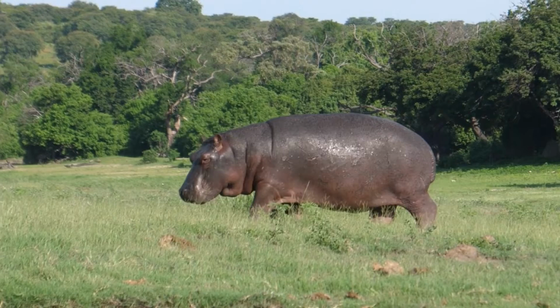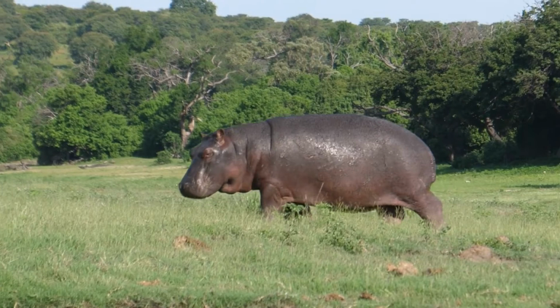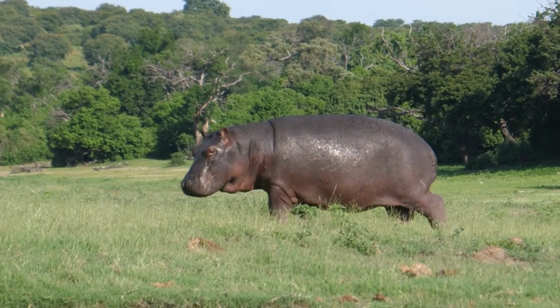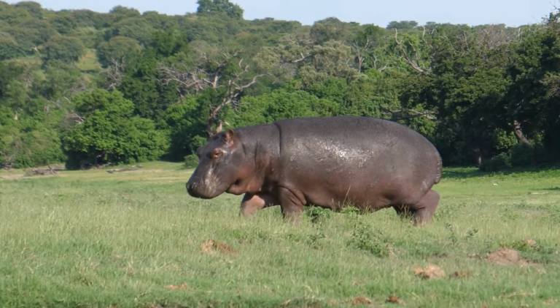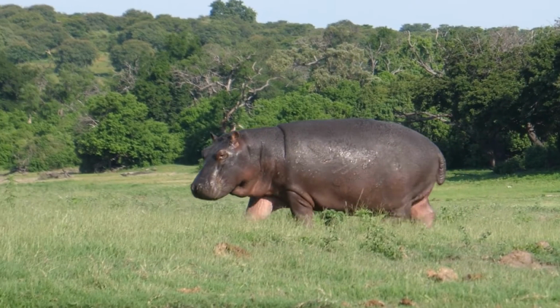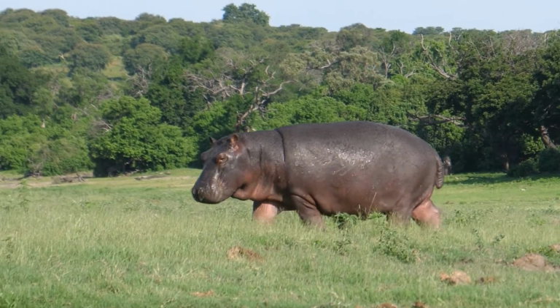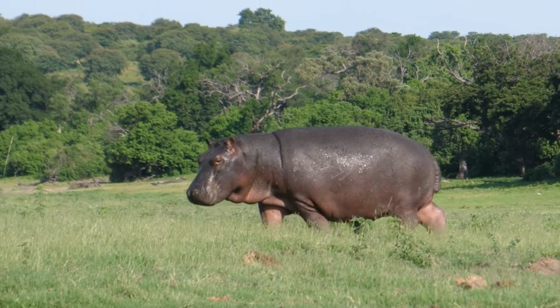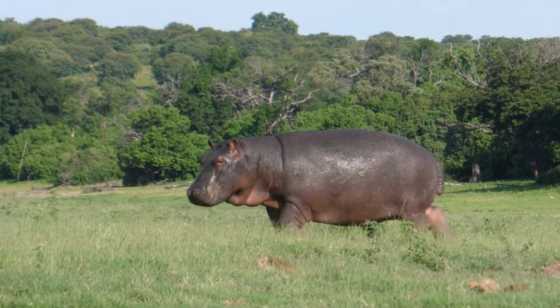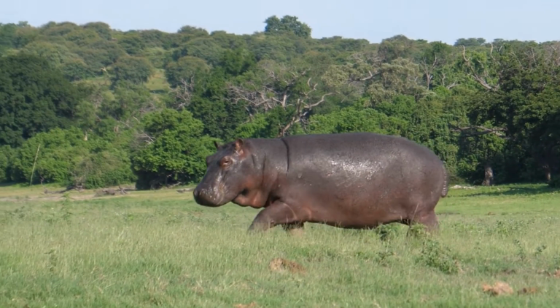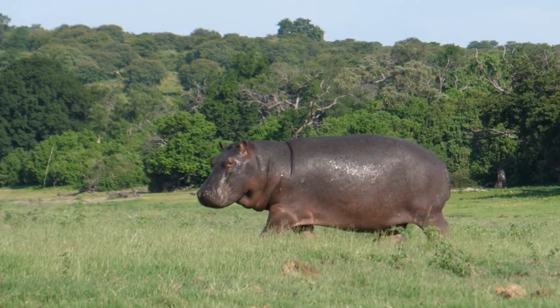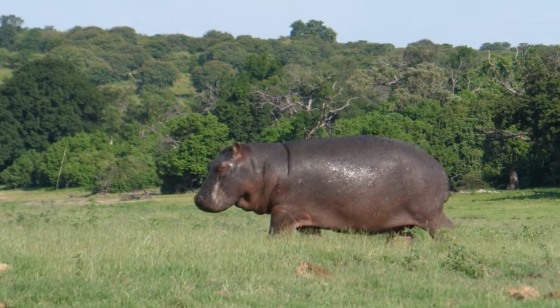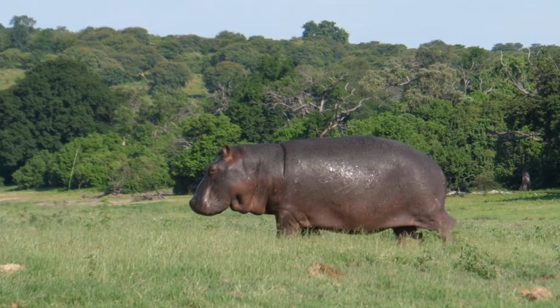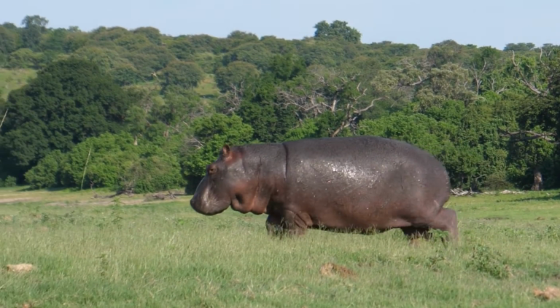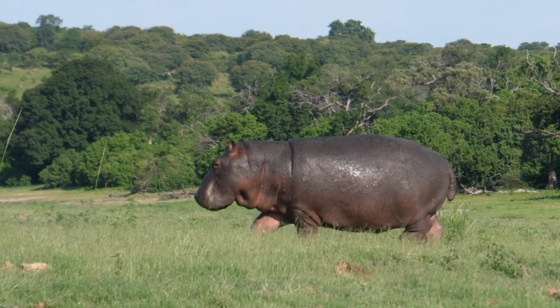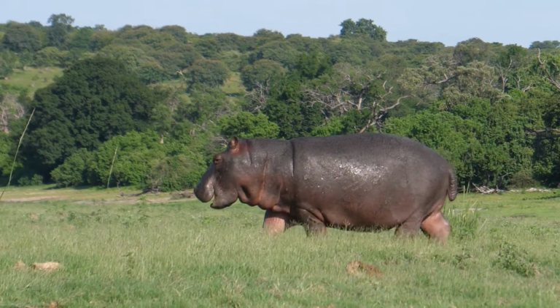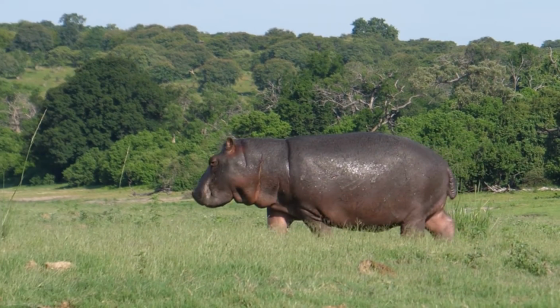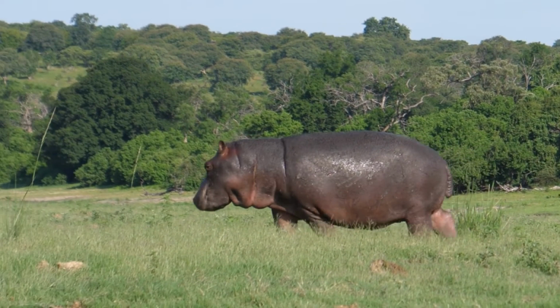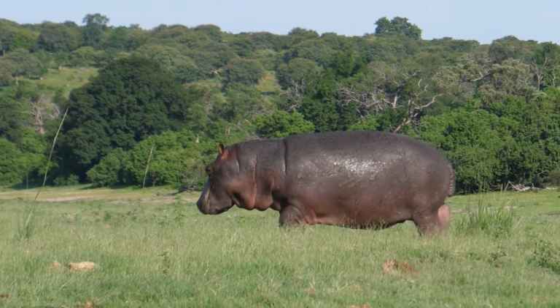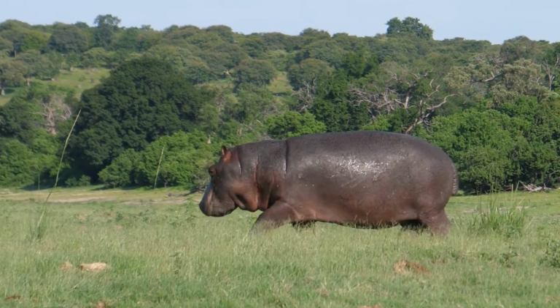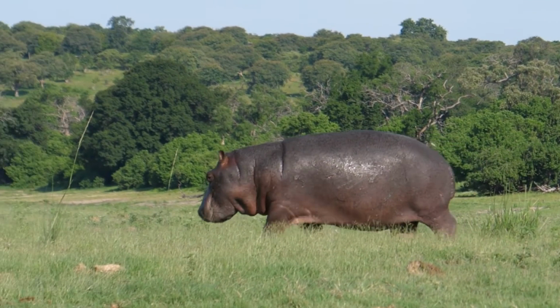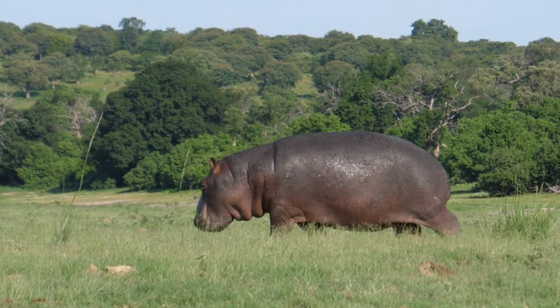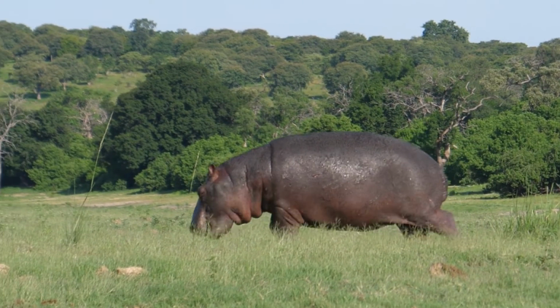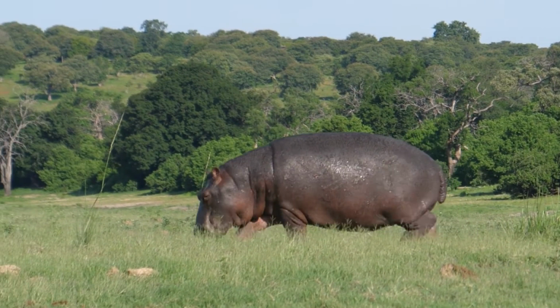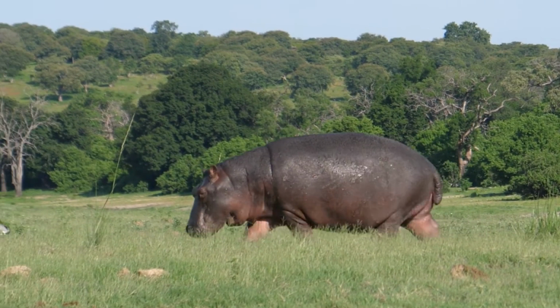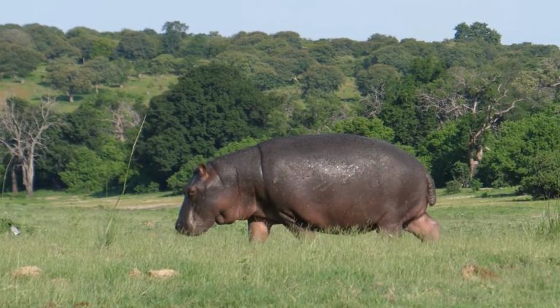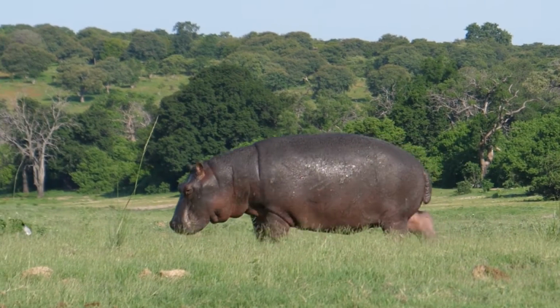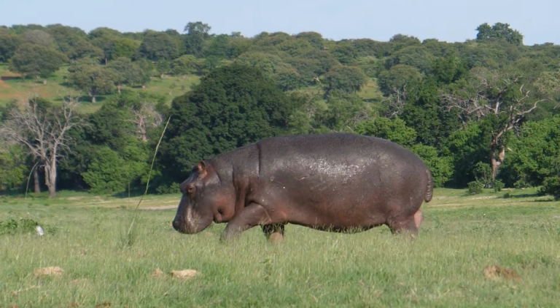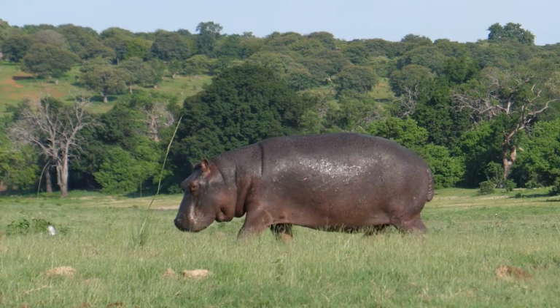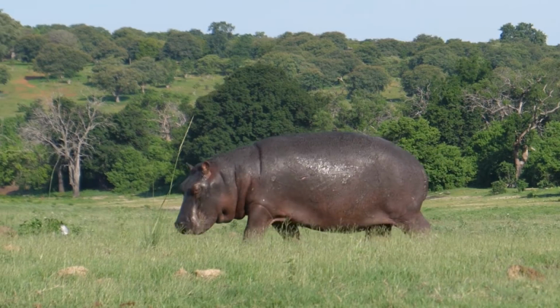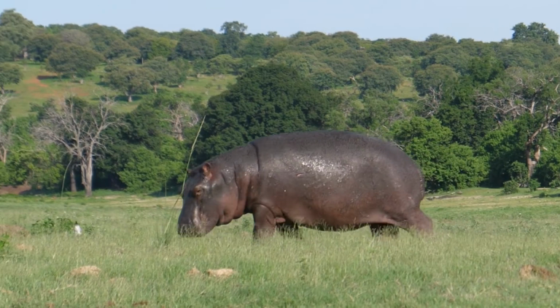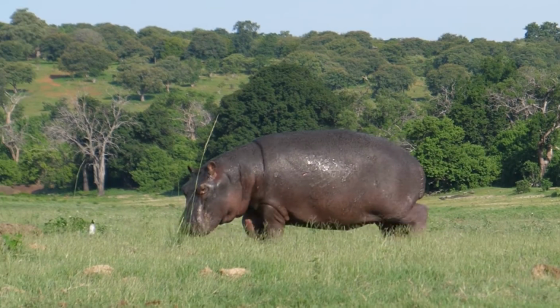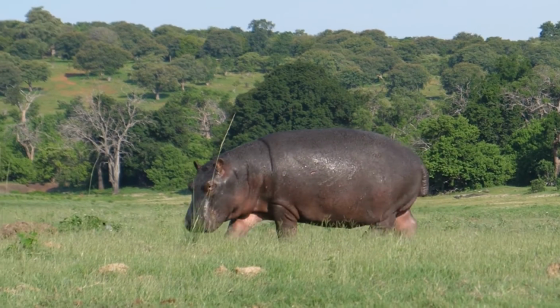They have barrel-shaped bodies with short legs and large heads, giving them a distinctive, easily recognisable shape.